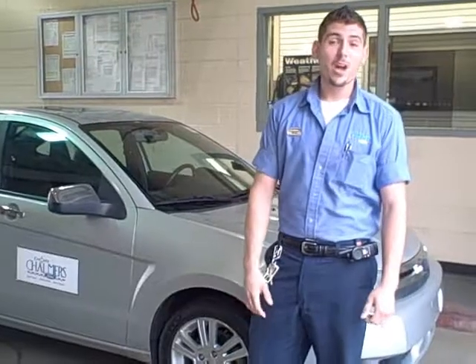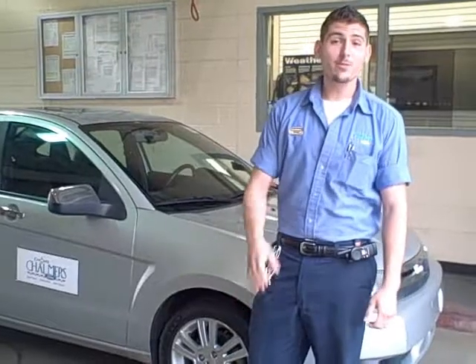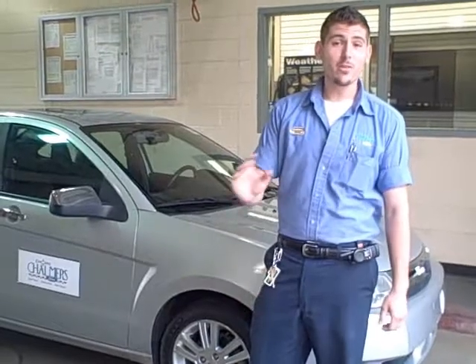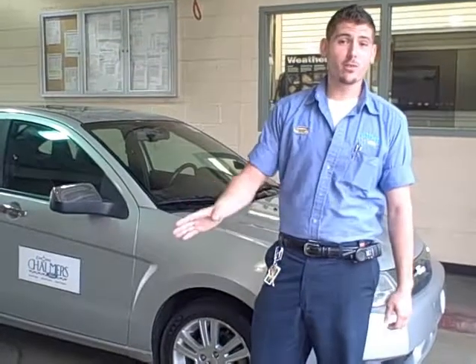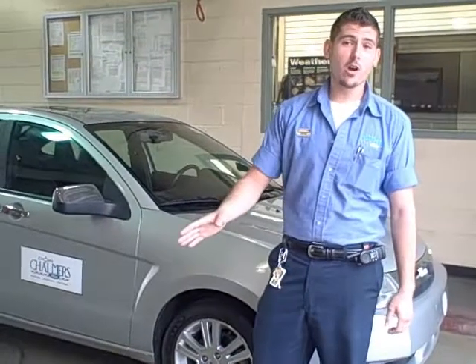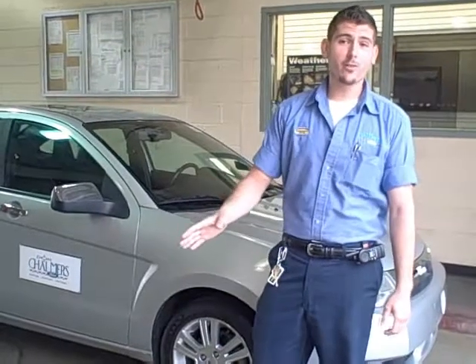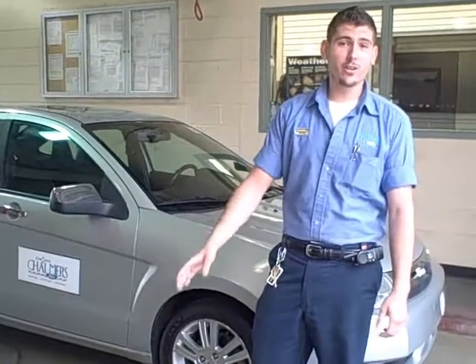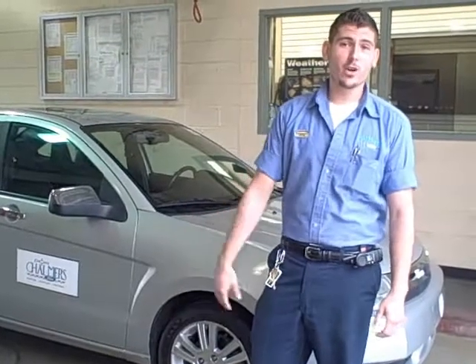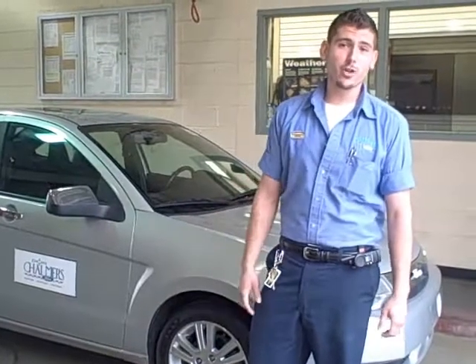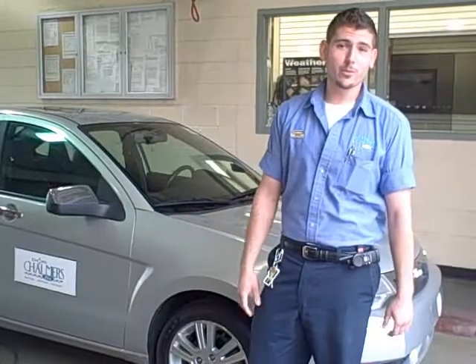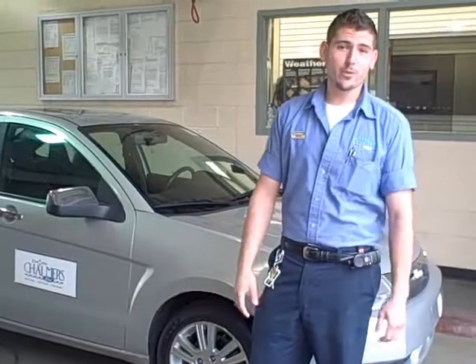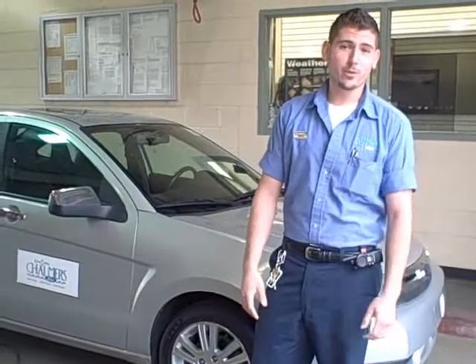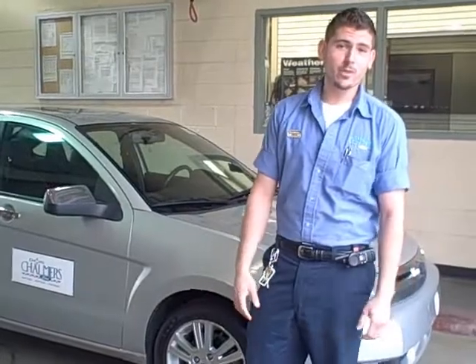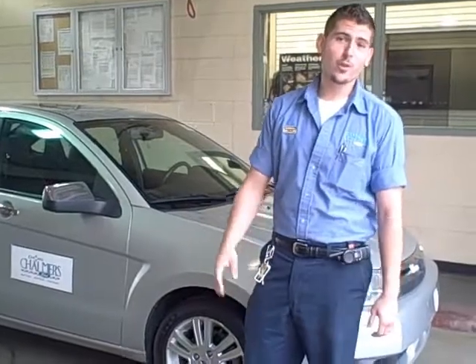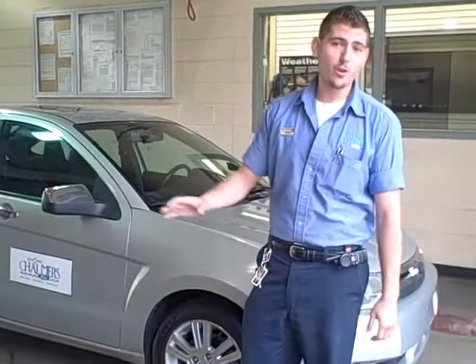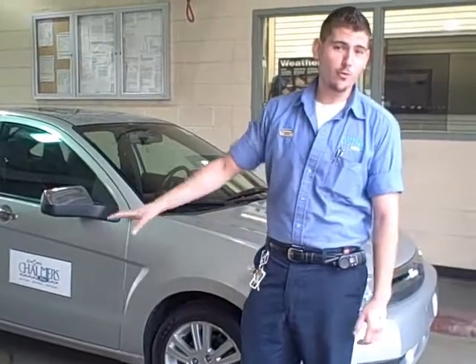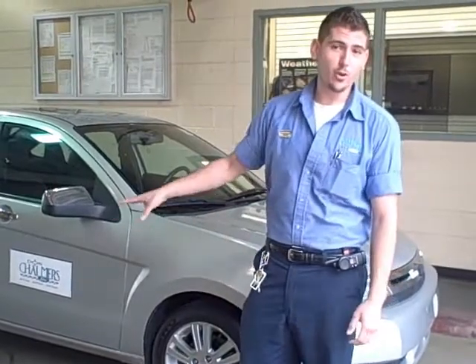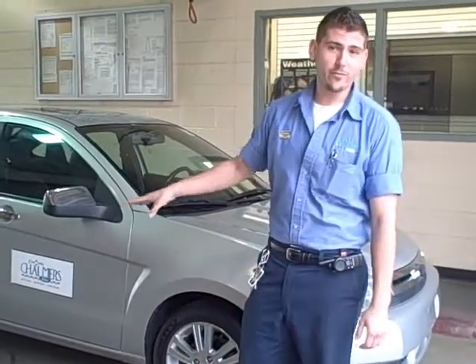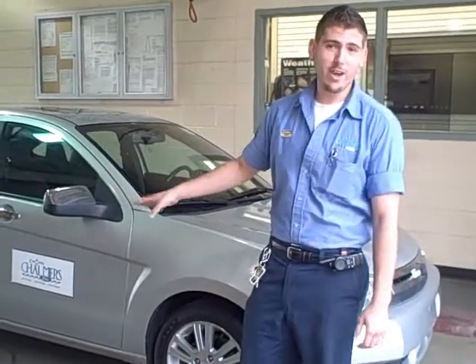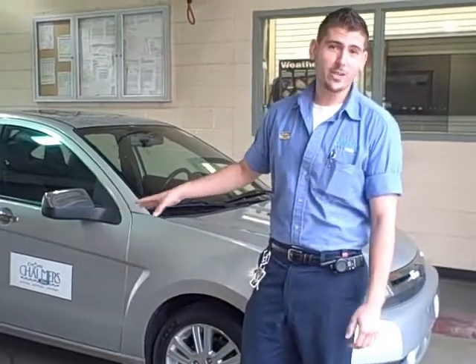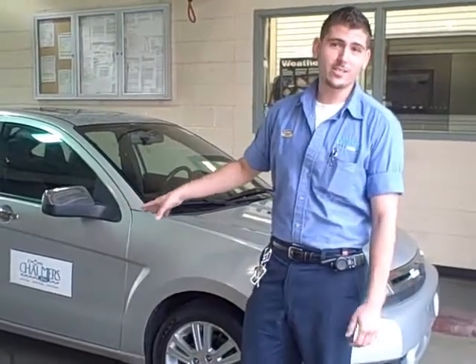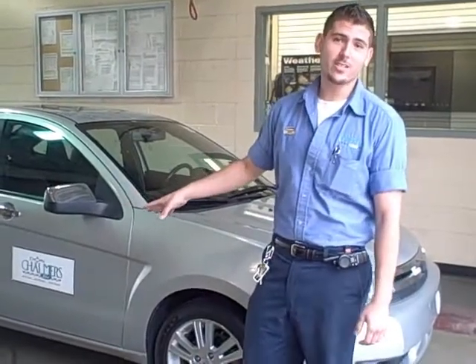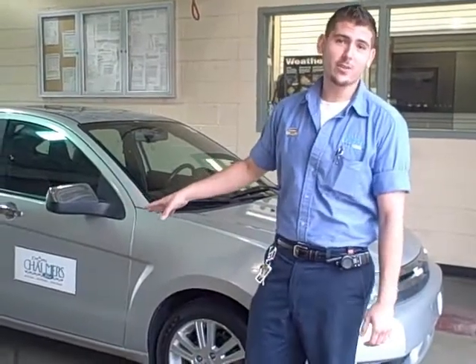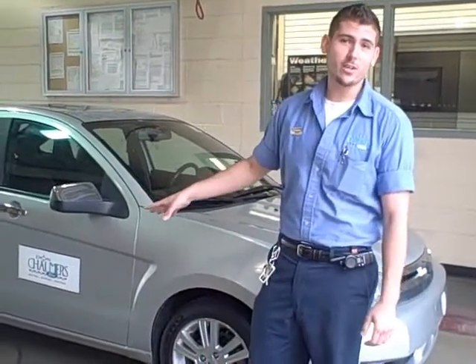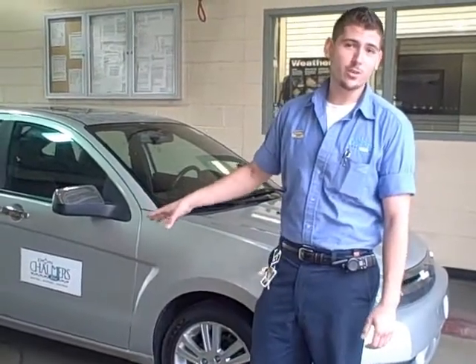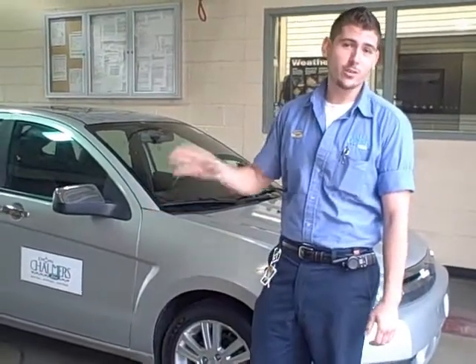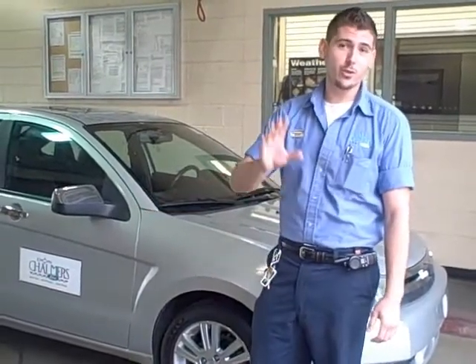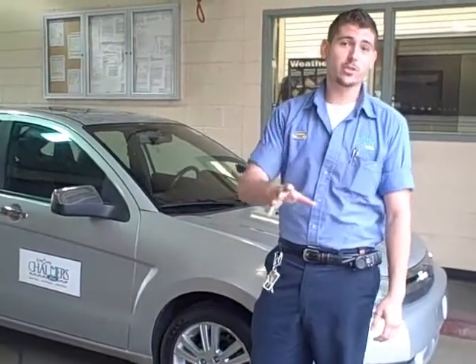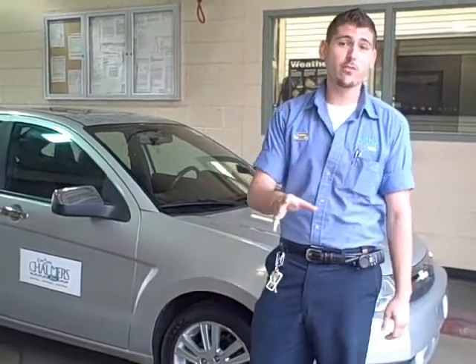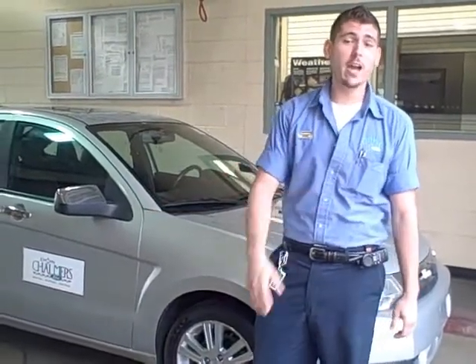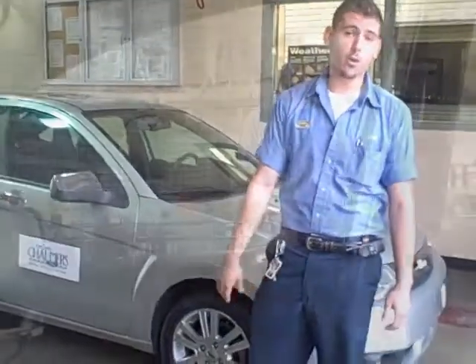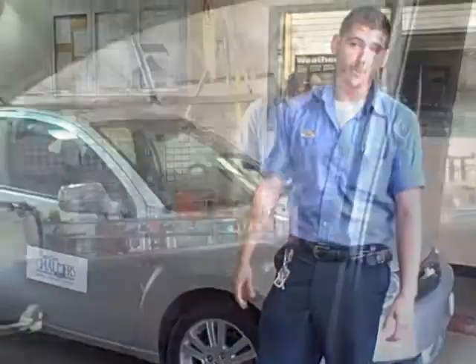Hi, I'm Jonathan Crawford here at Dodge Homers Ford, and we're going to go over a quick five-minute detail that you can do yourself at home.